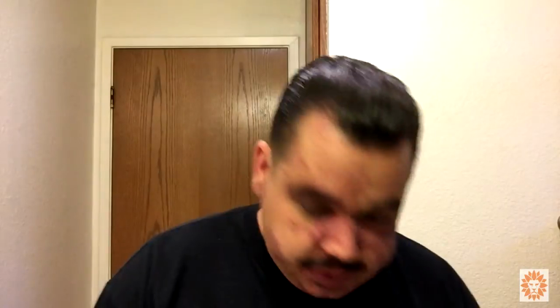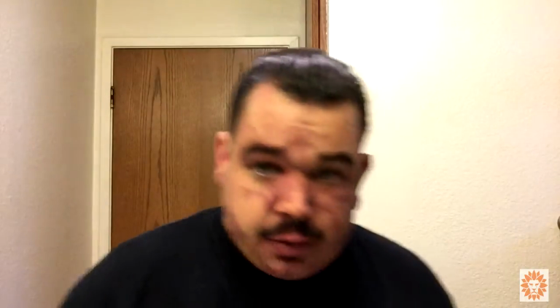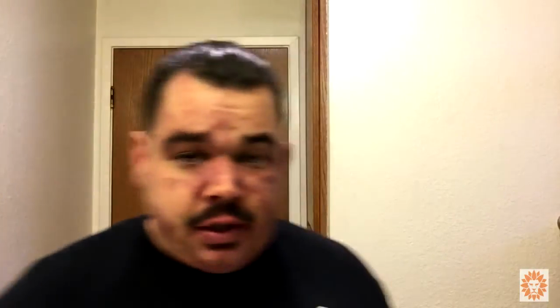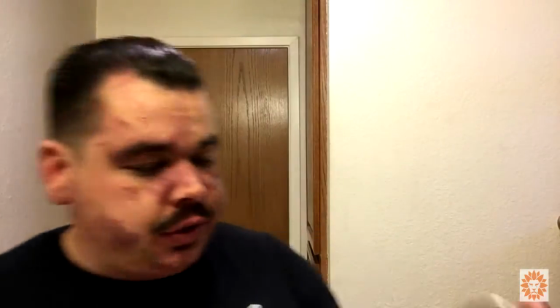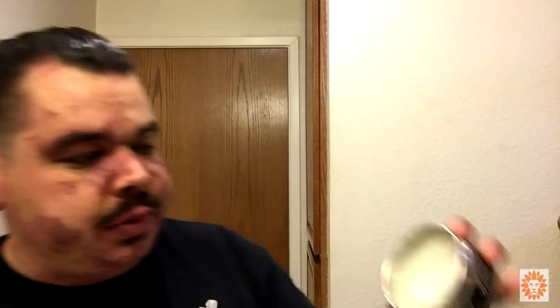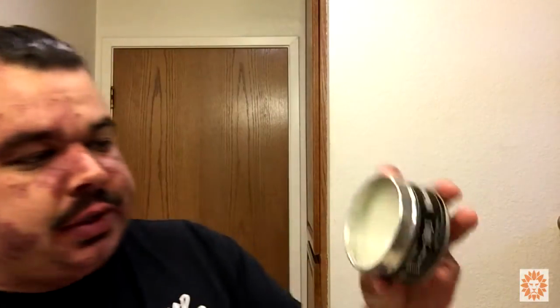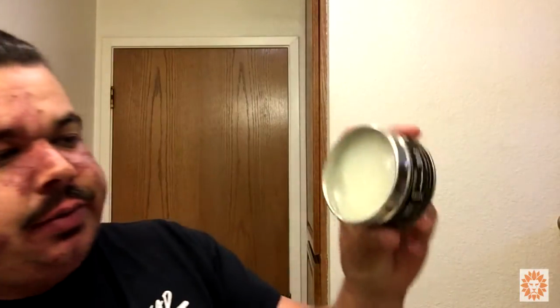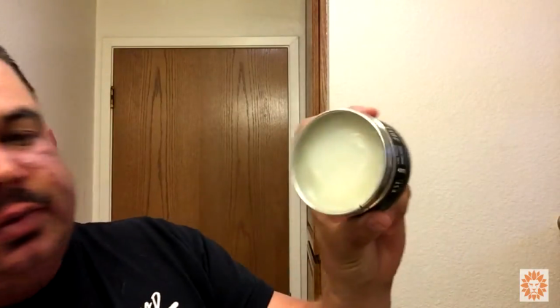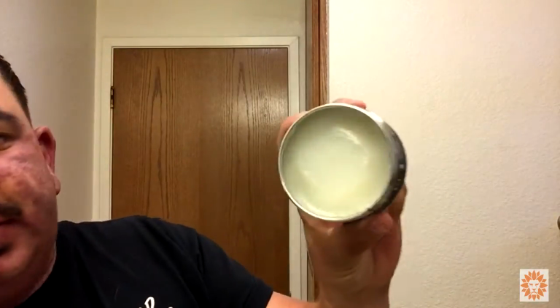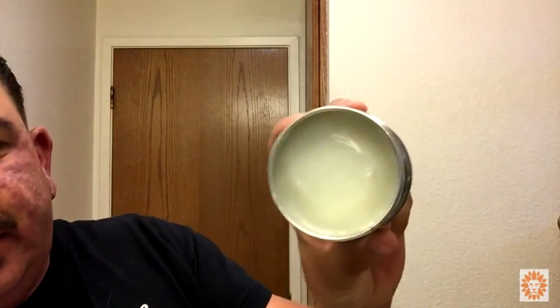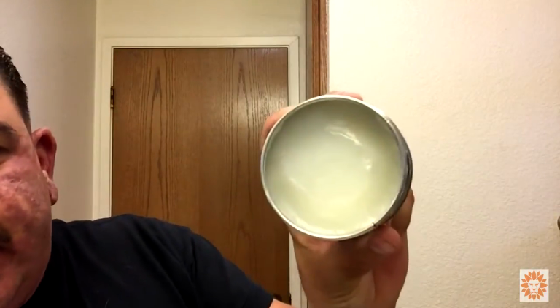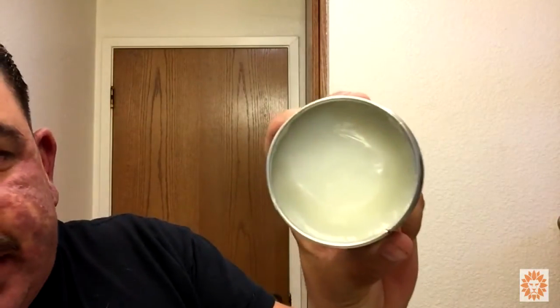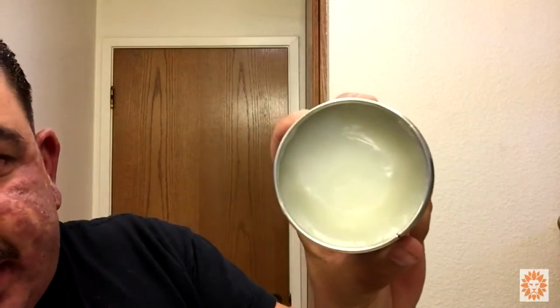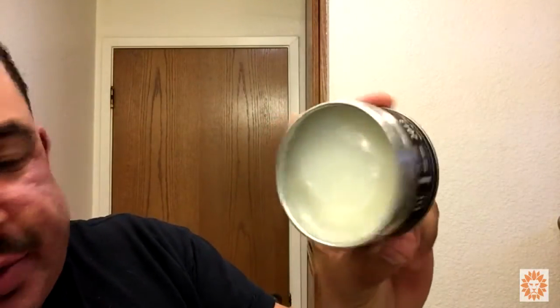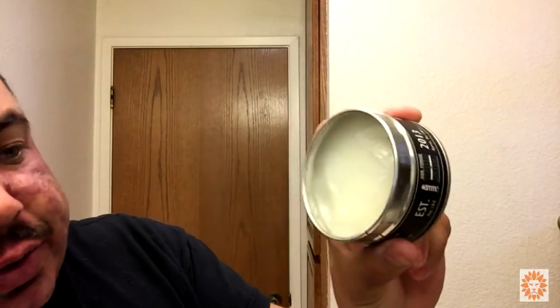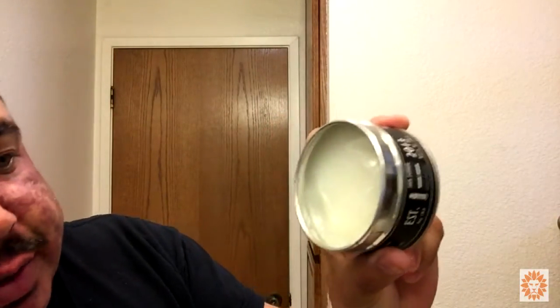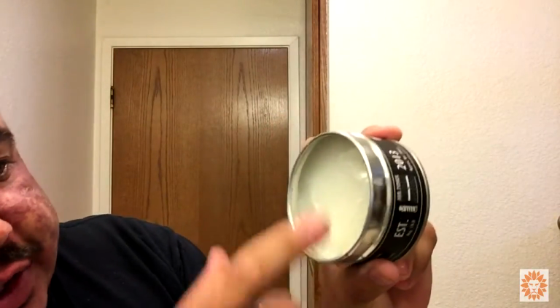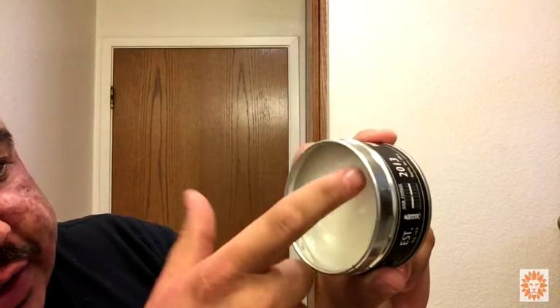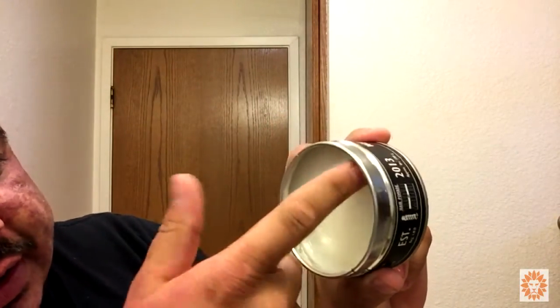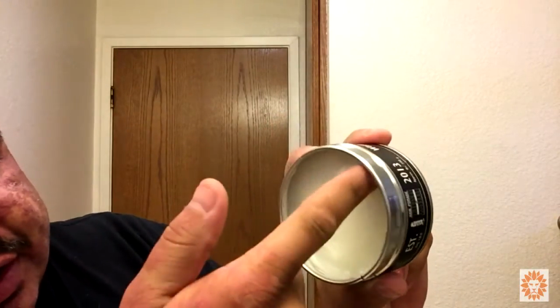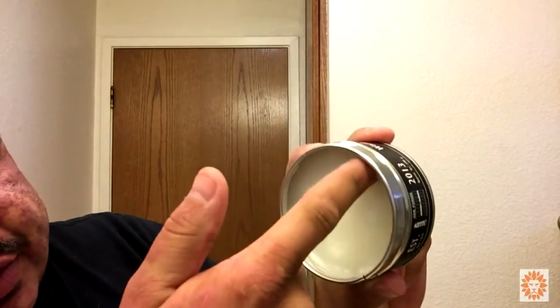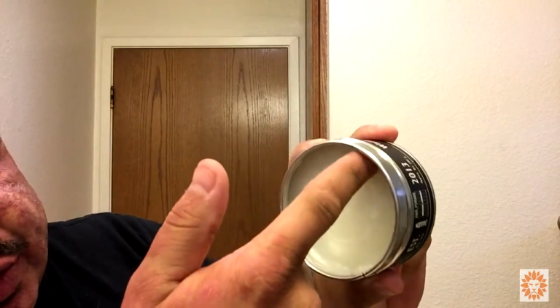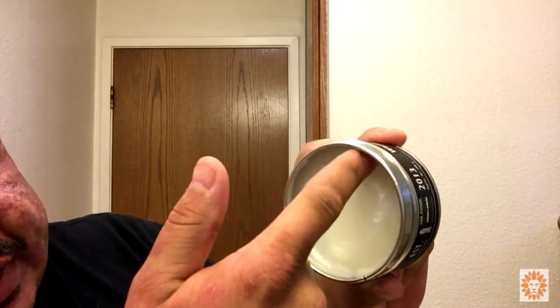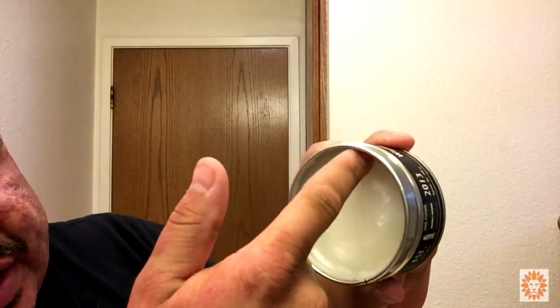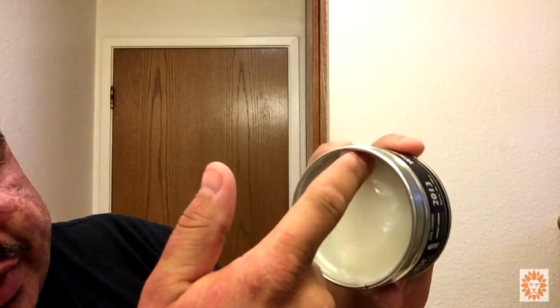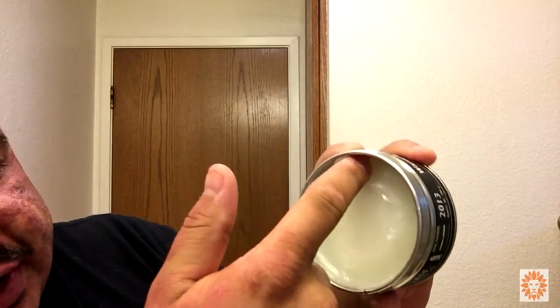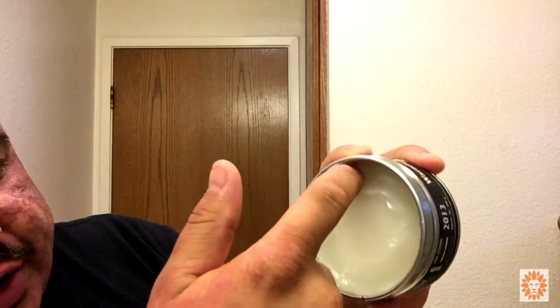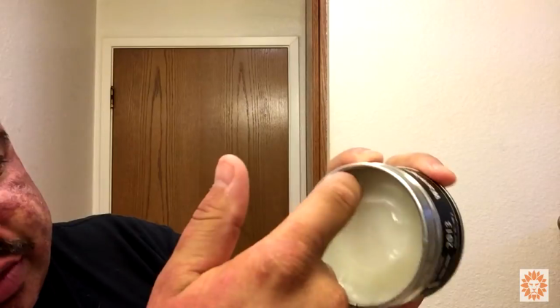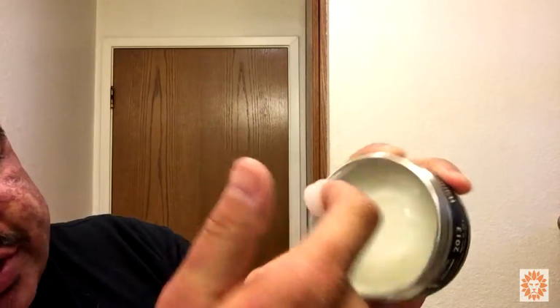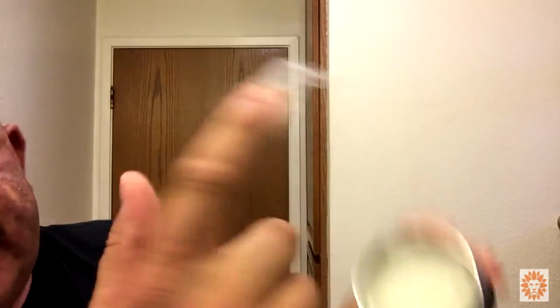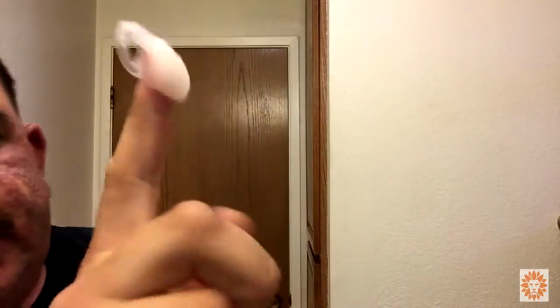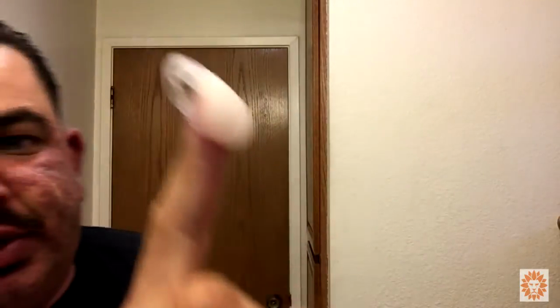So I'm going to get right into scooping this. It literally looks like petroleum jelly — you scoop it out with like no pressure at all.